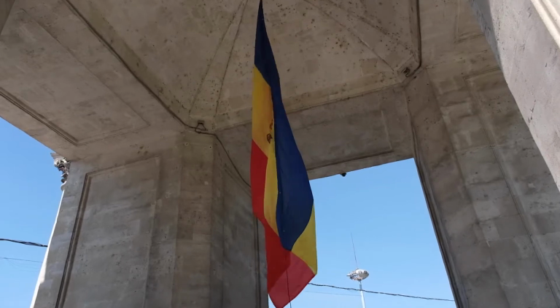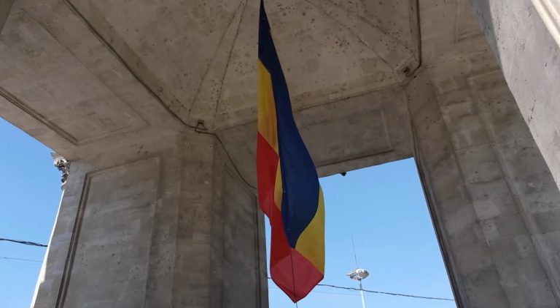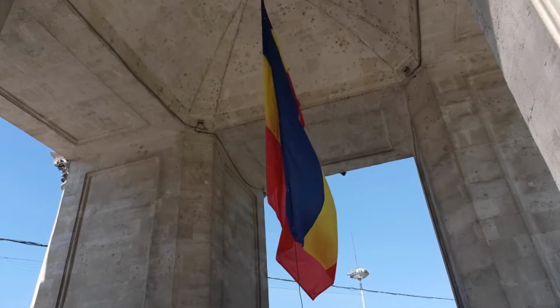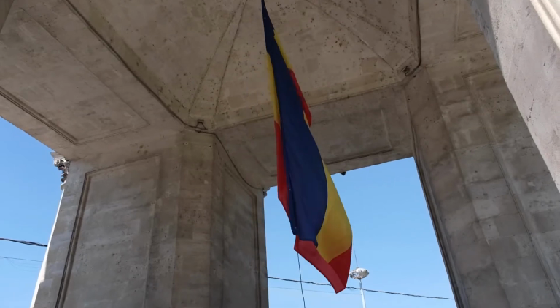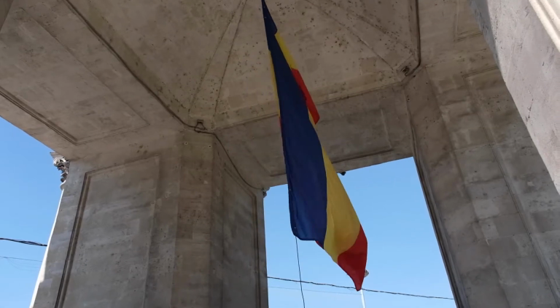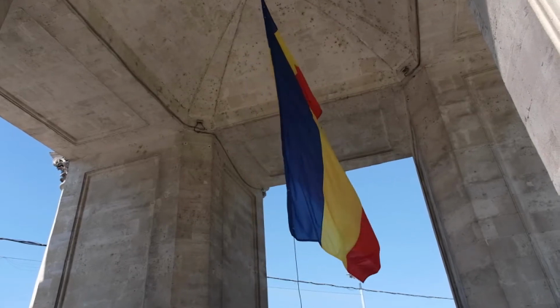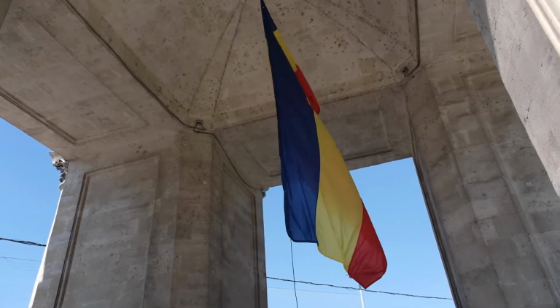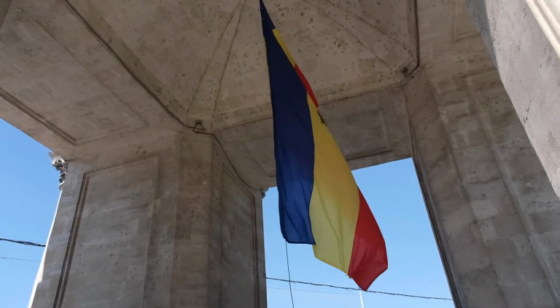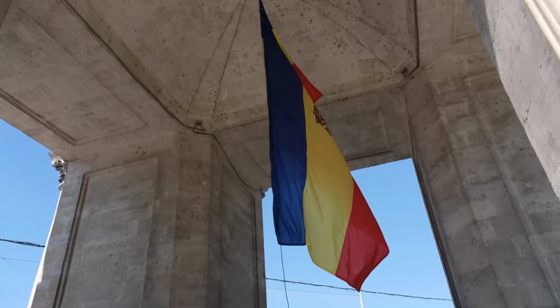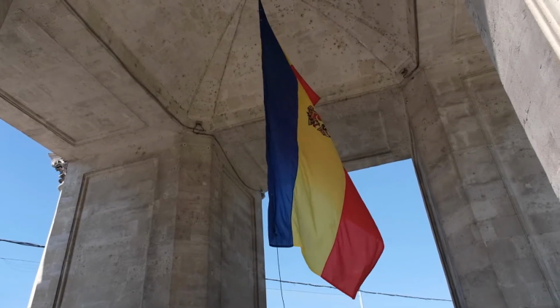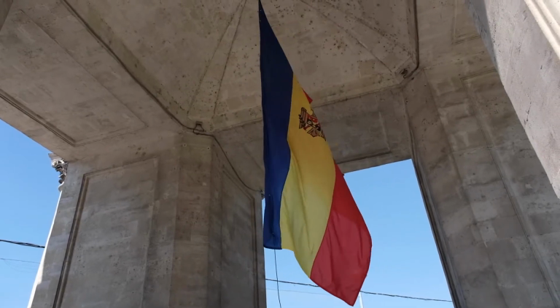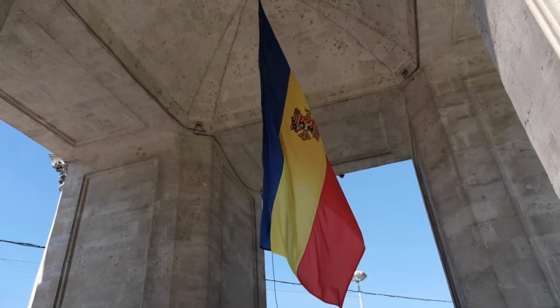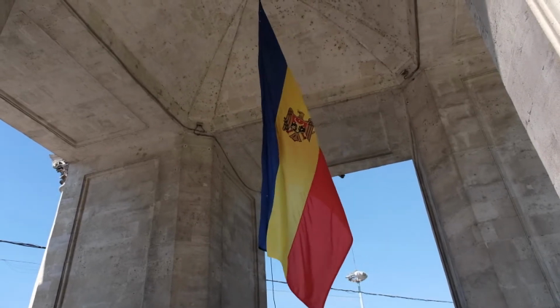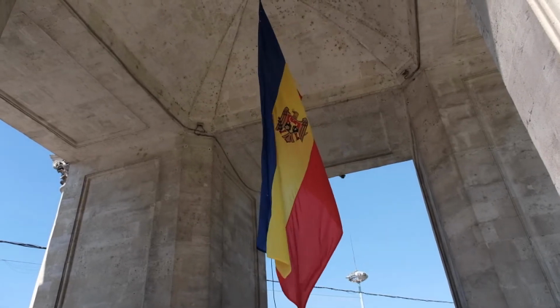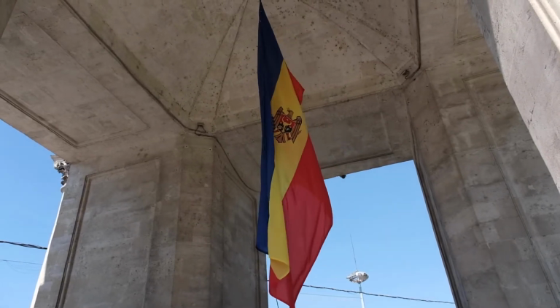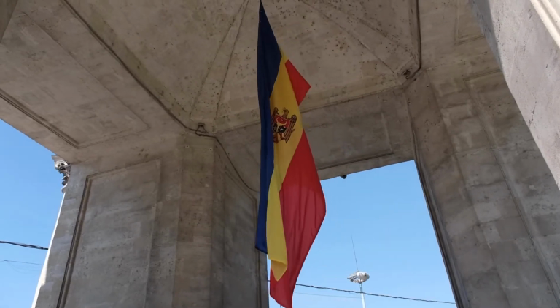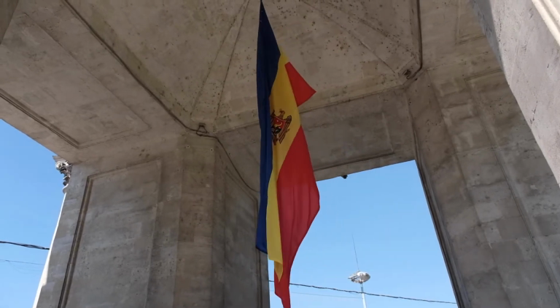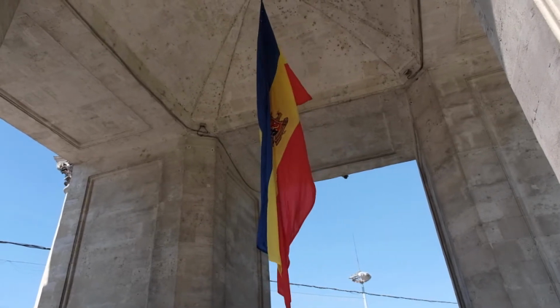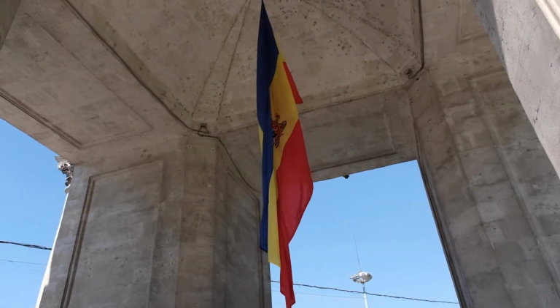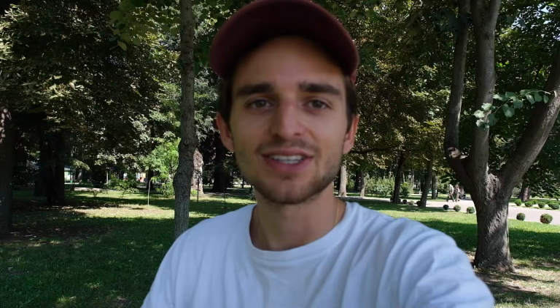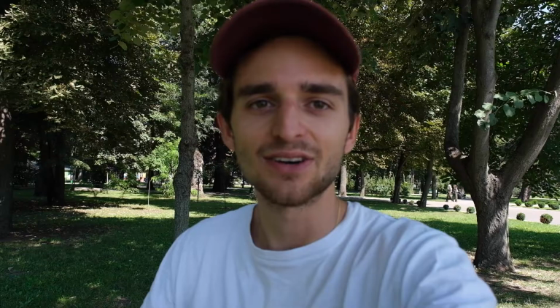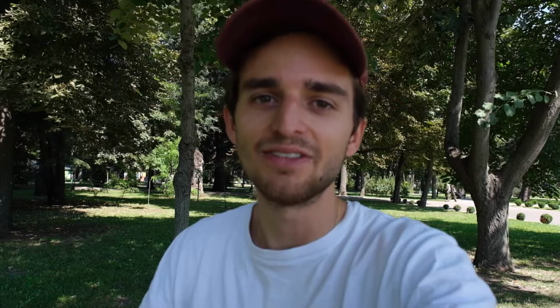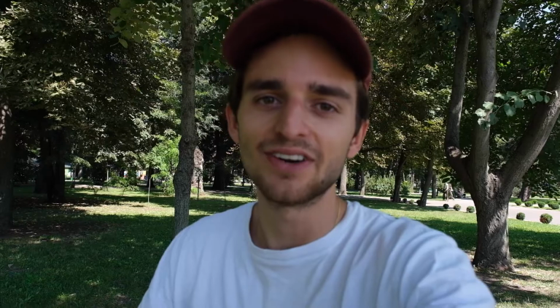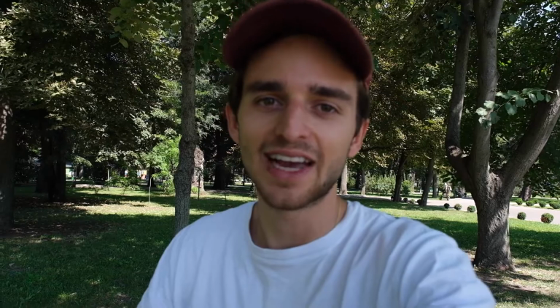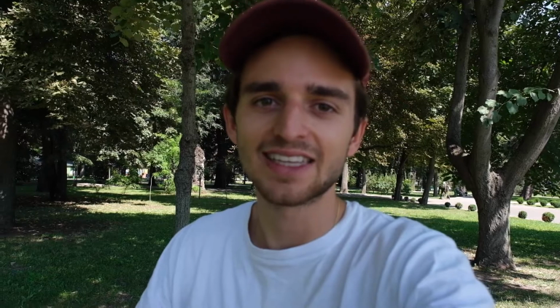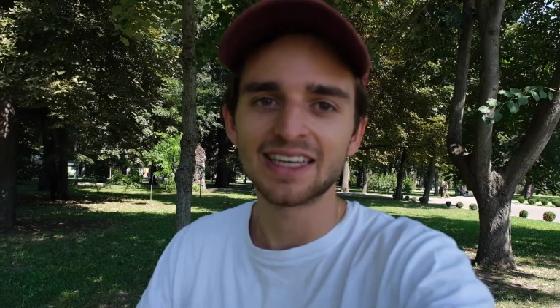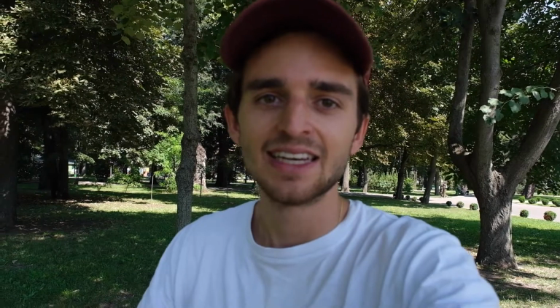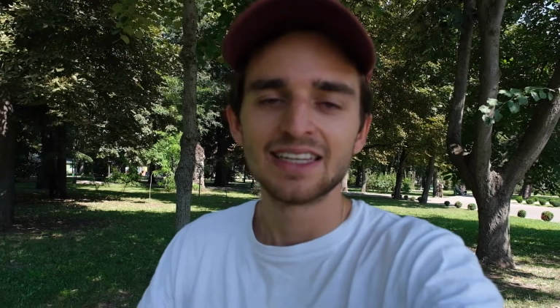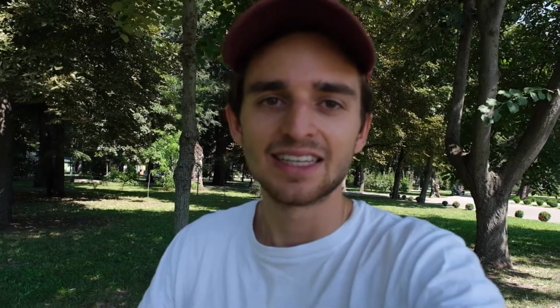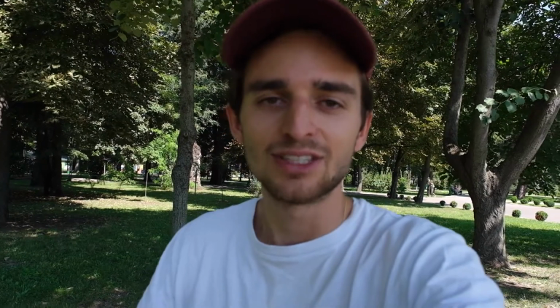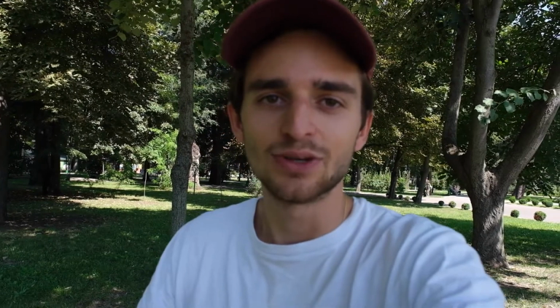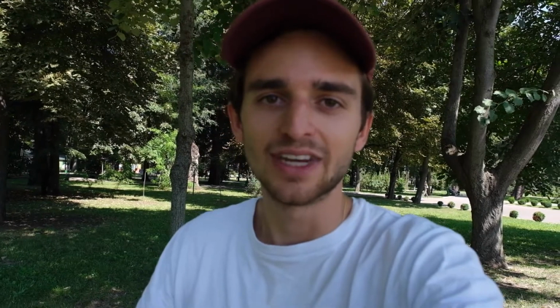Now gonna continue my look around the city. It's really small and quaint, so a very relaxing city tour today.